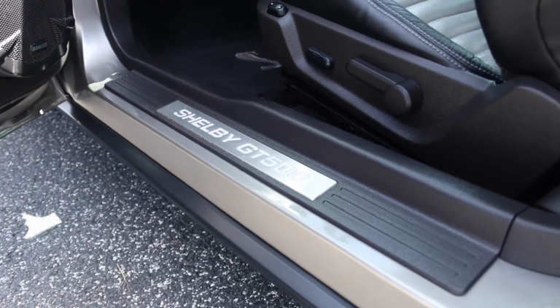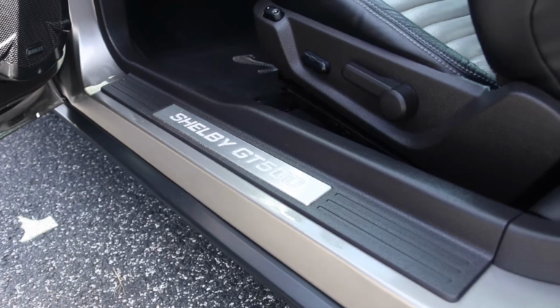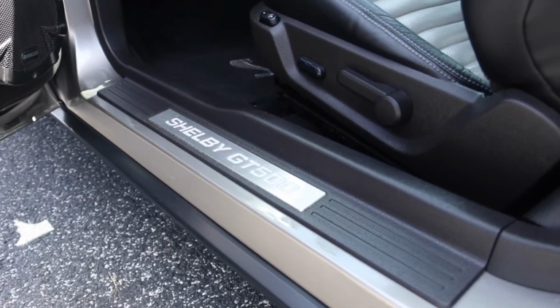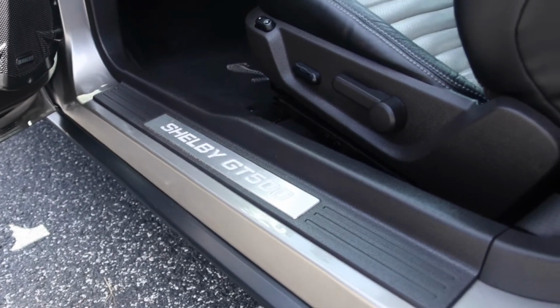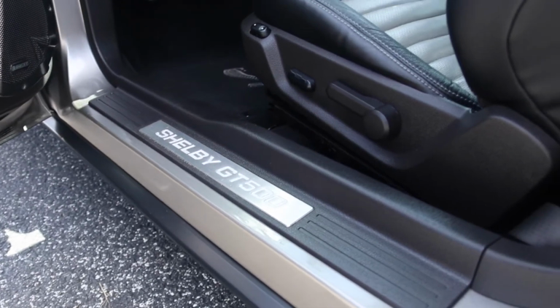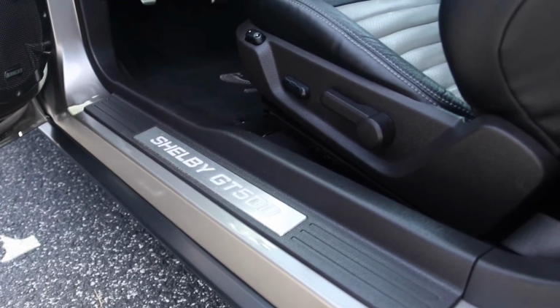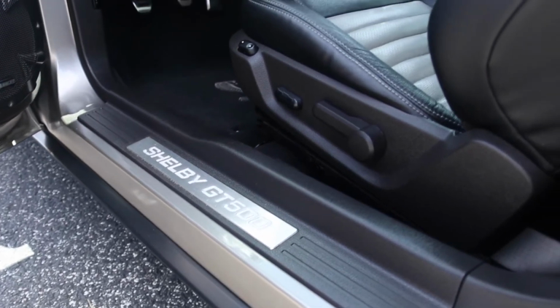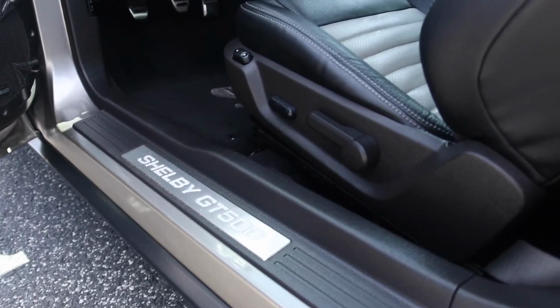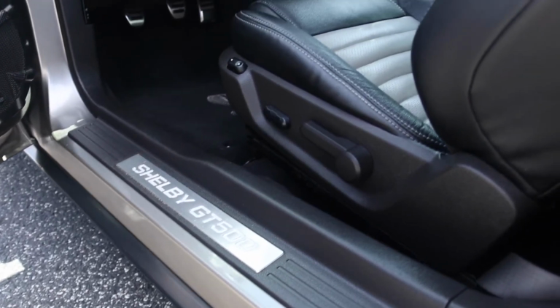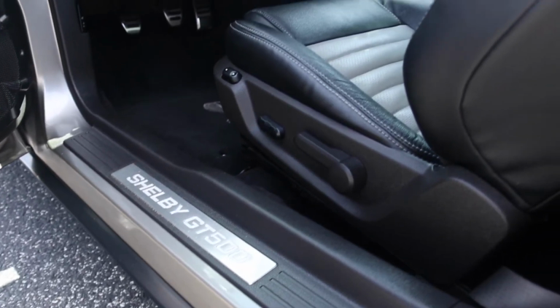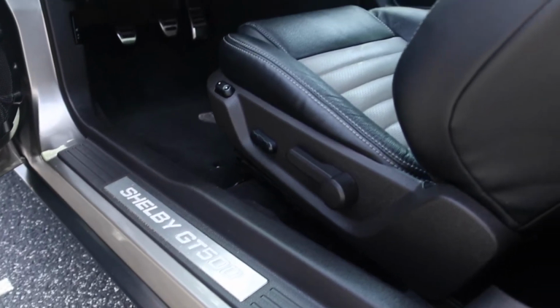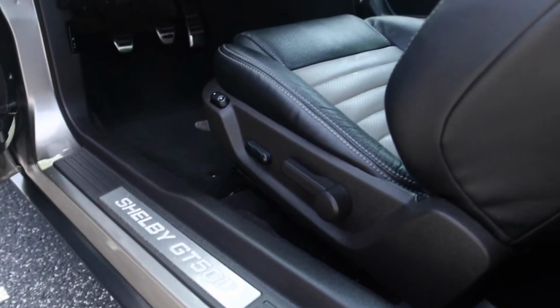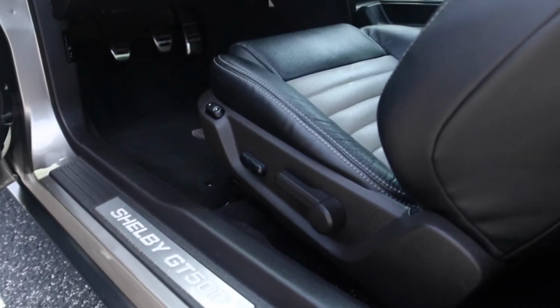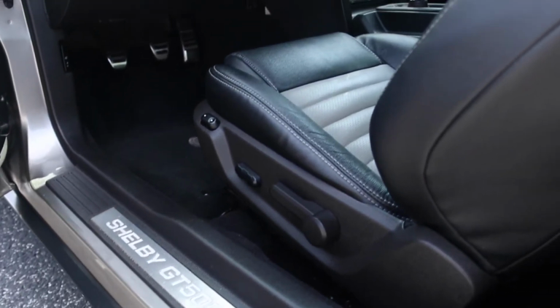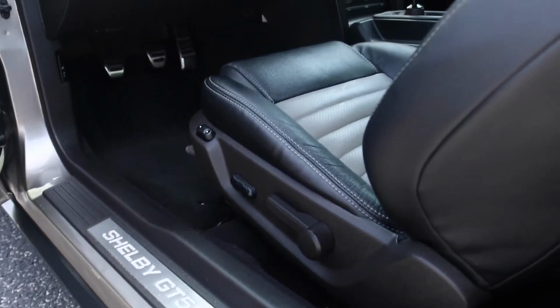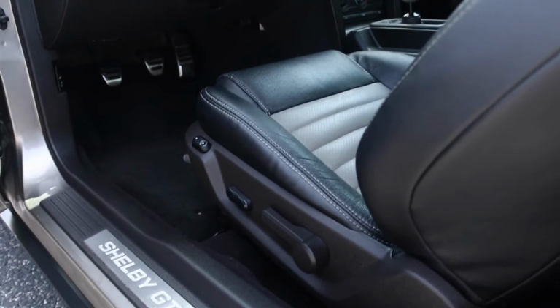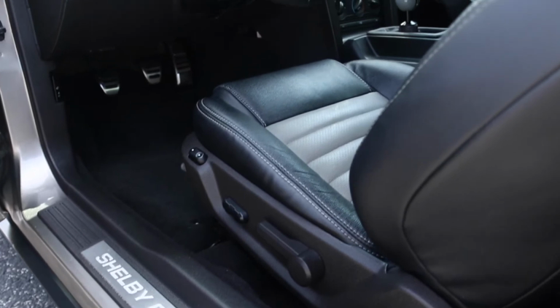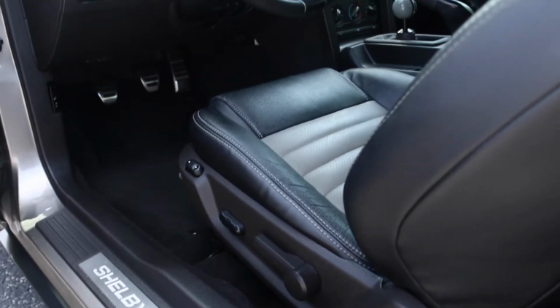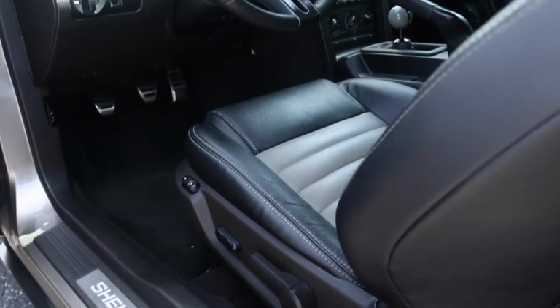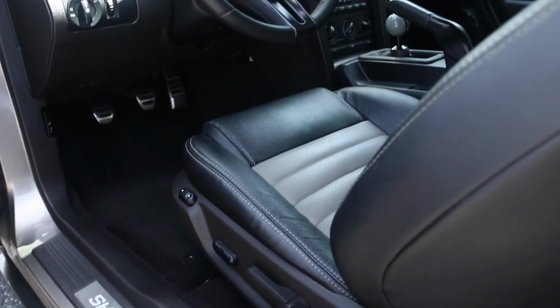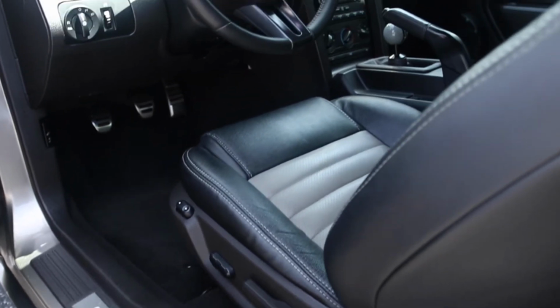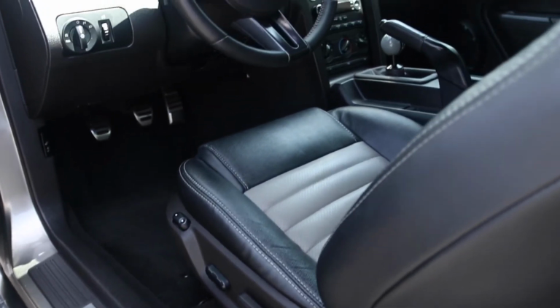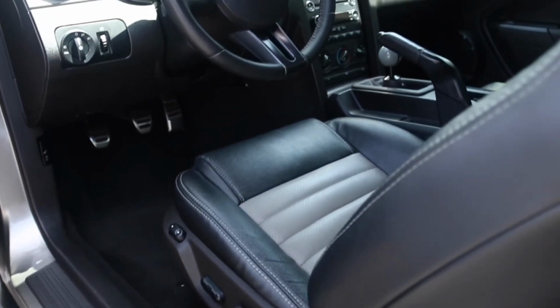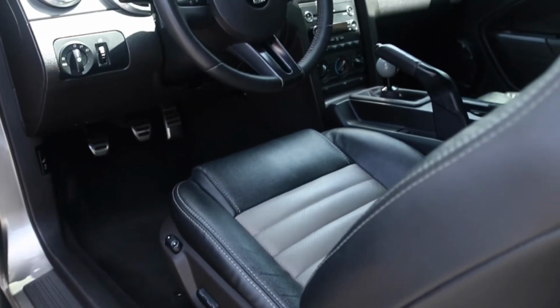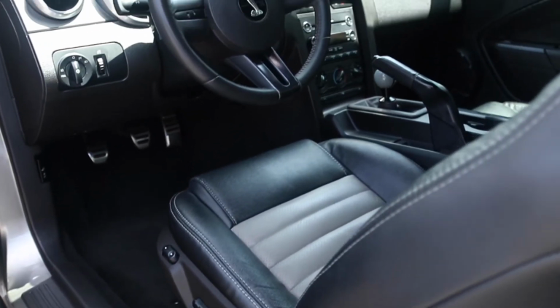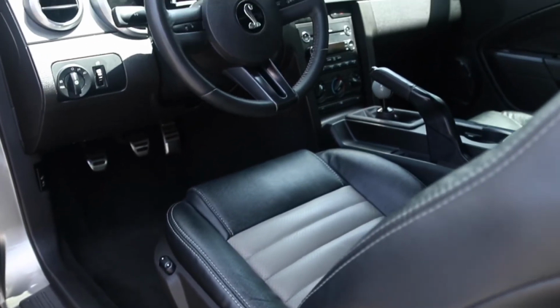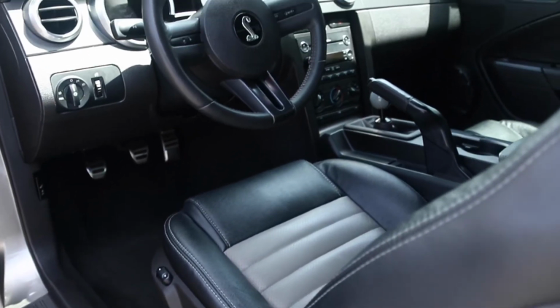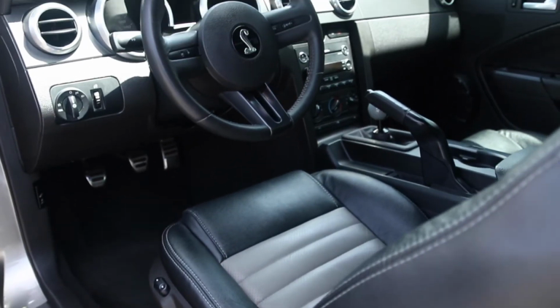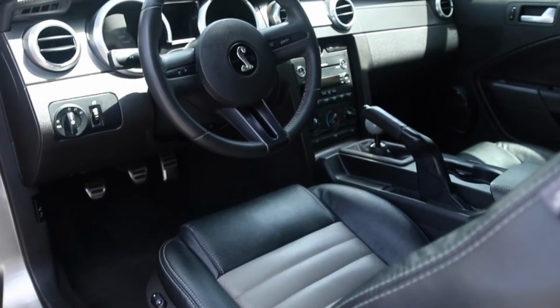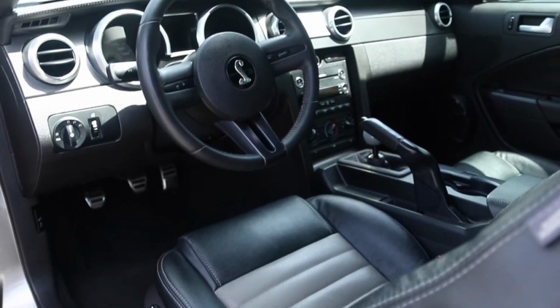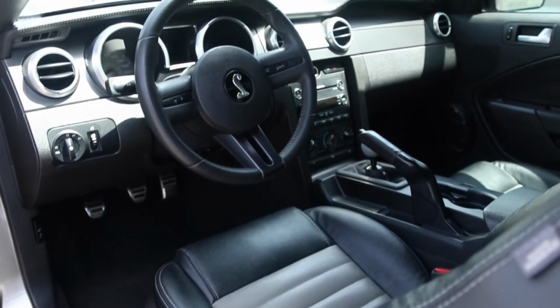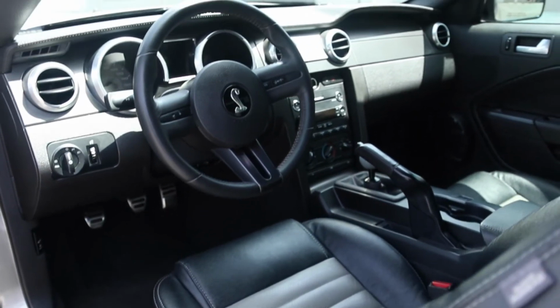It's got the Mach 1000 stereo system. There's not a nicer Shelby anywhere.